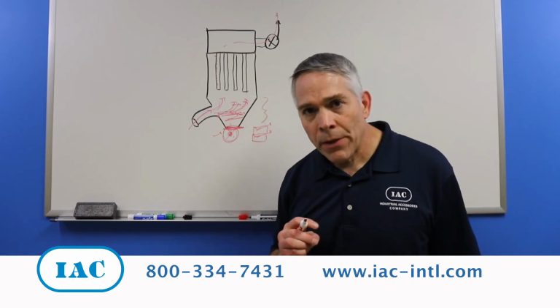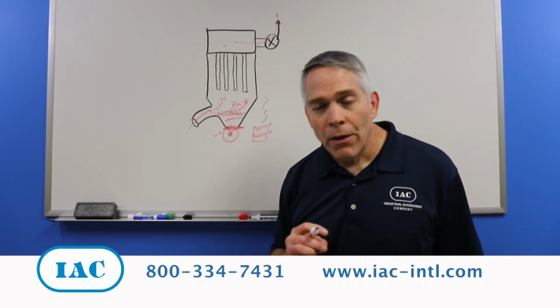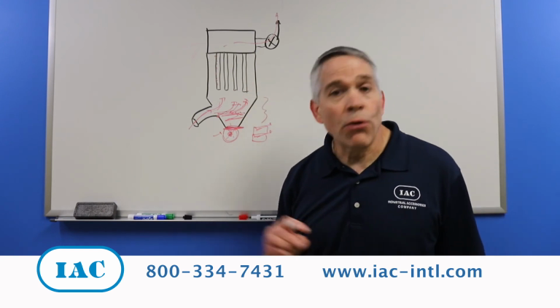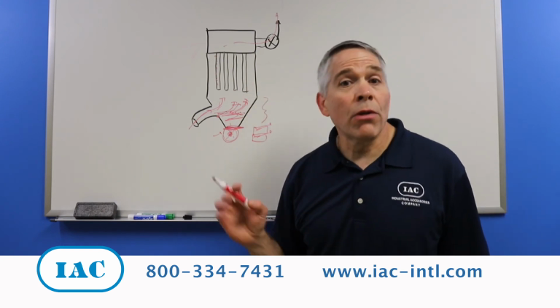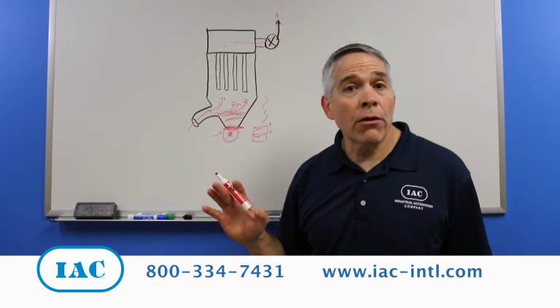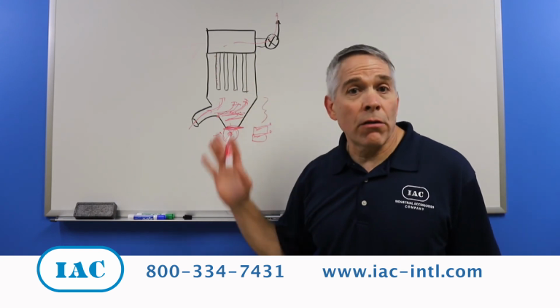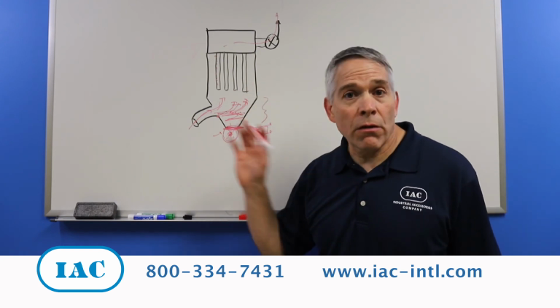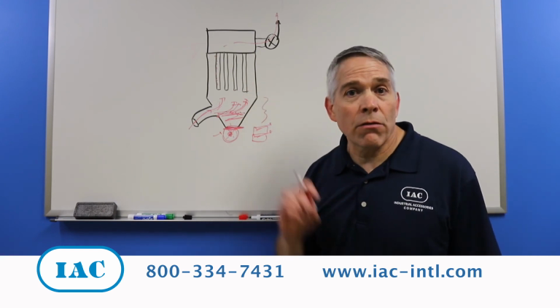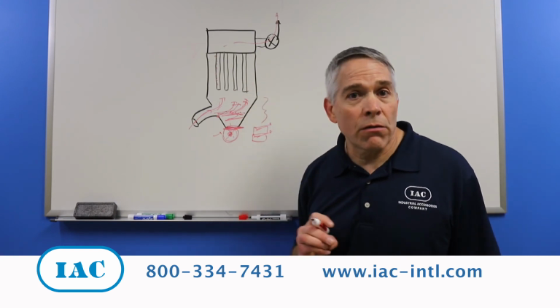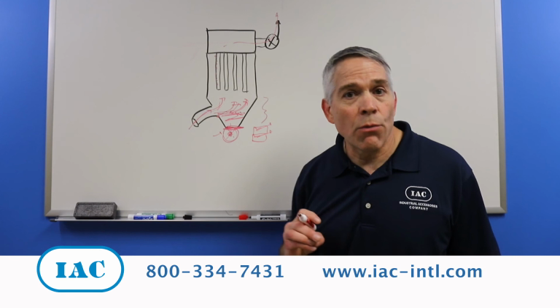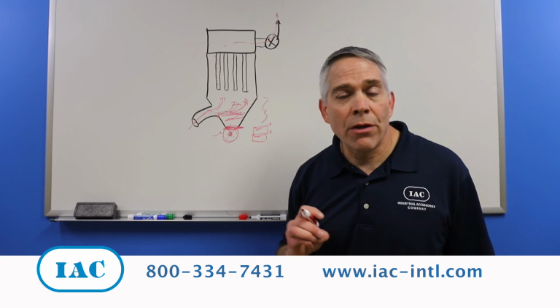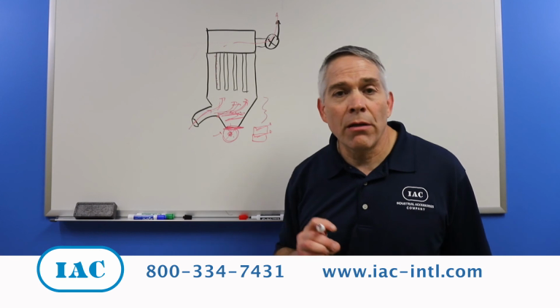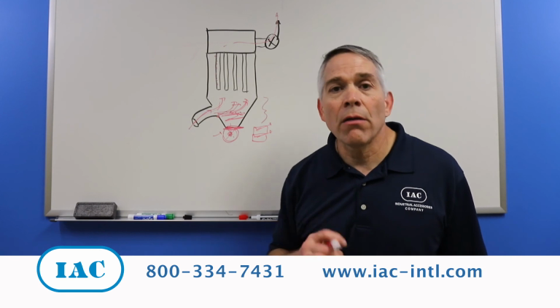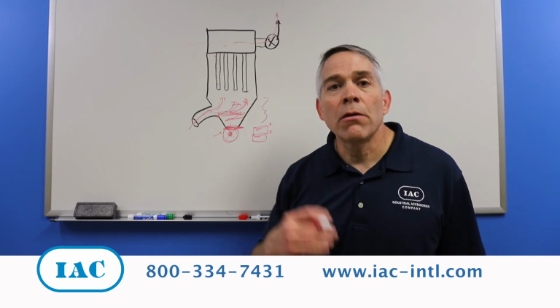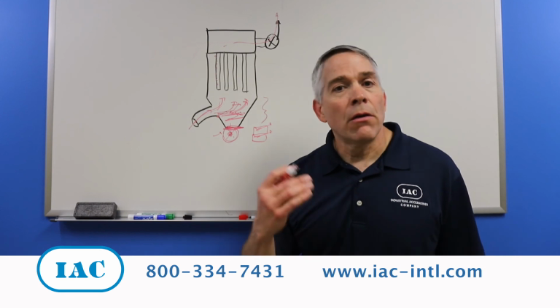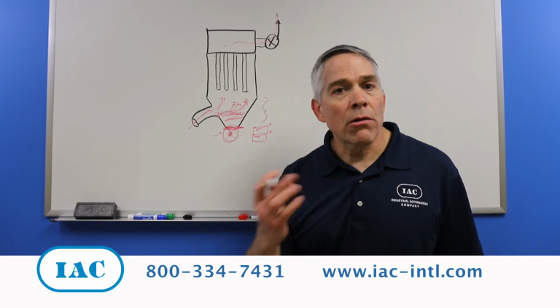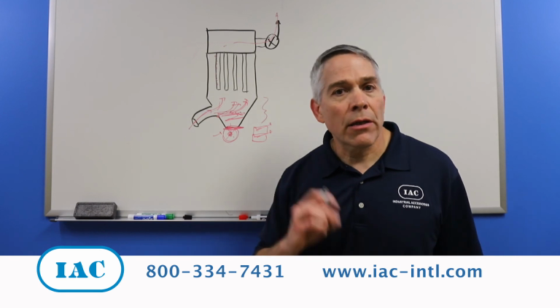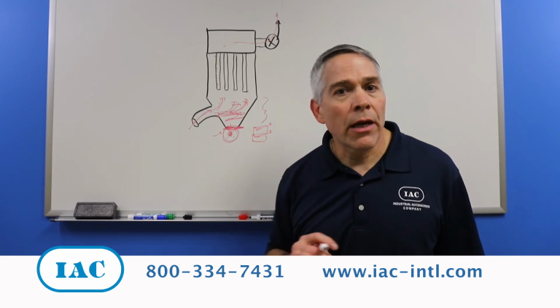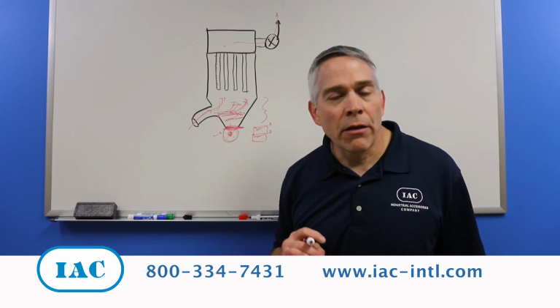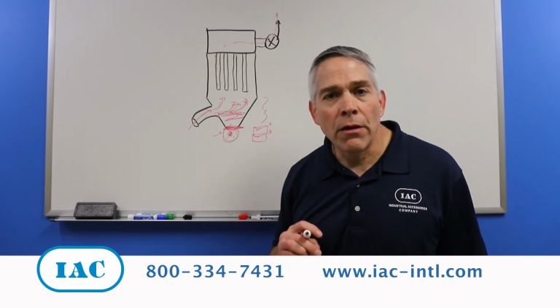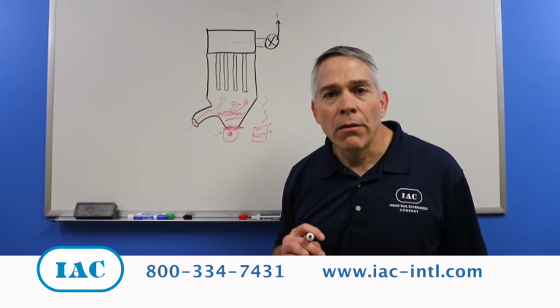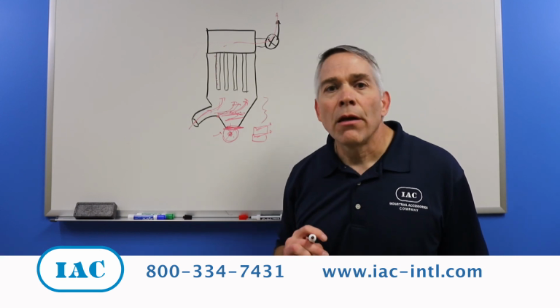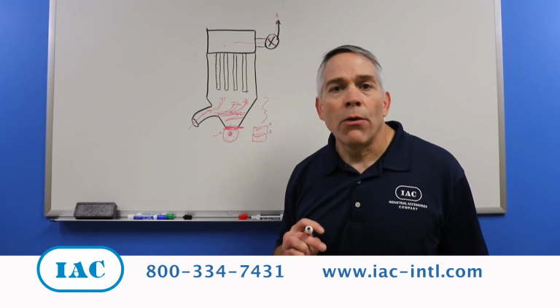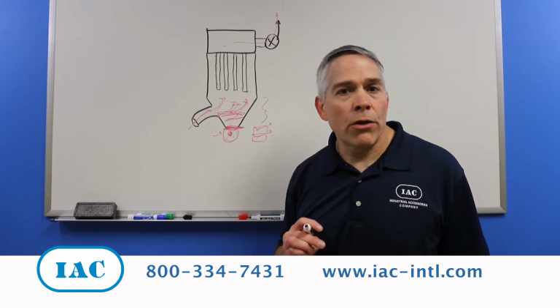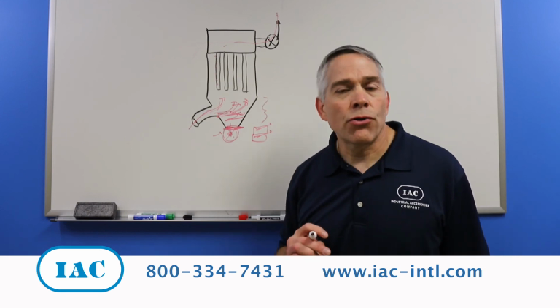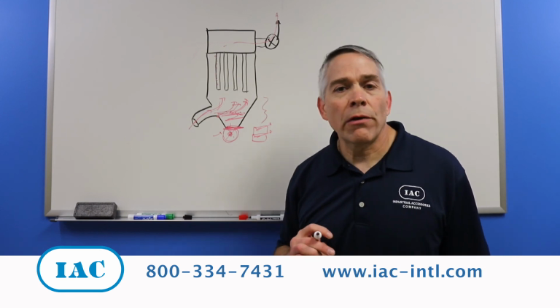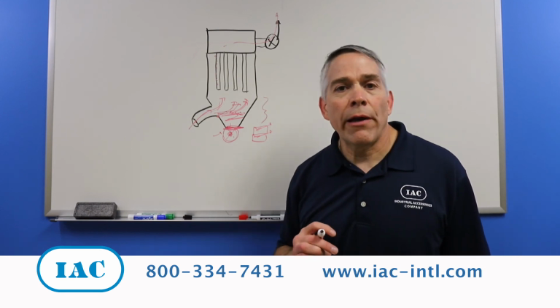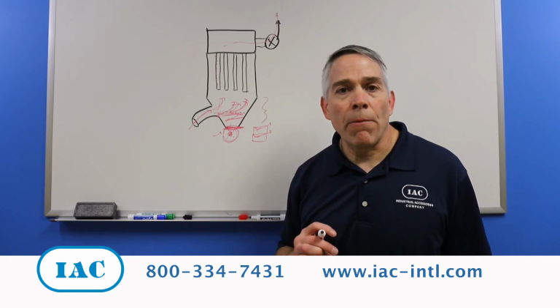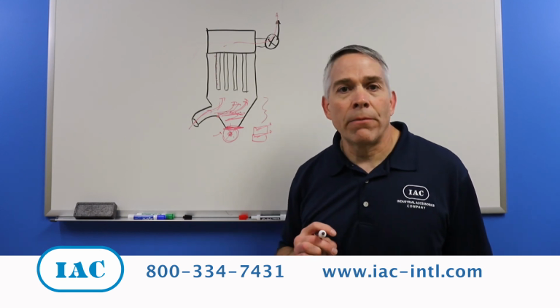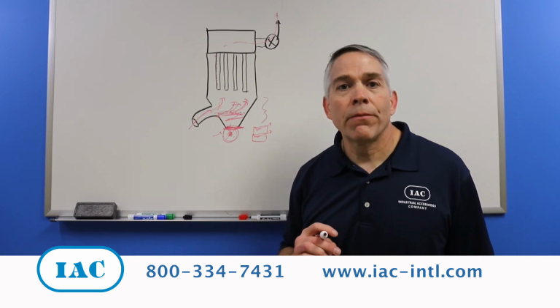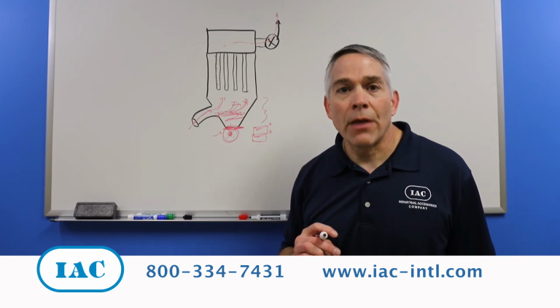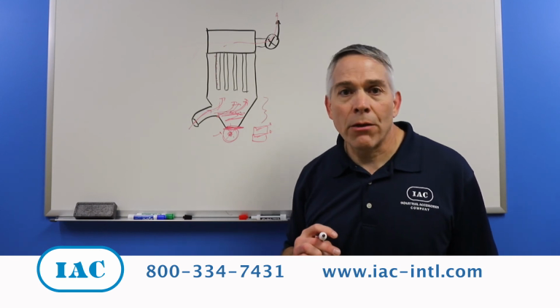If you would like to discuss this in more detail, contact IAC and we can surely help. Thank you.